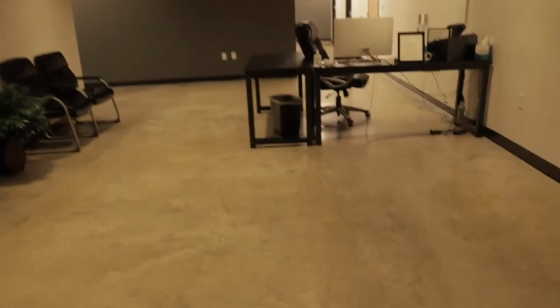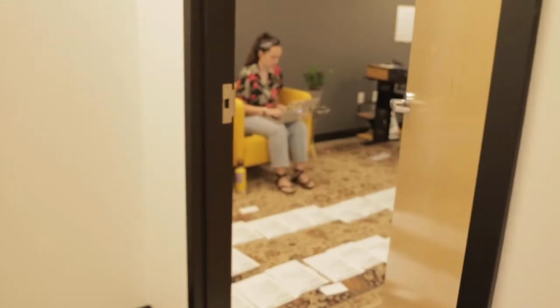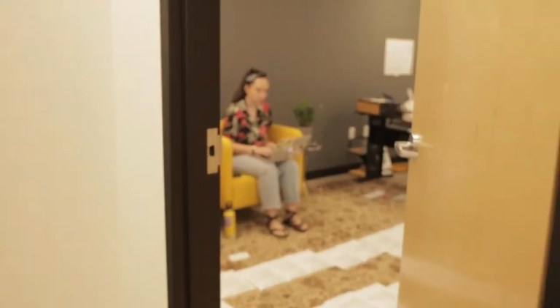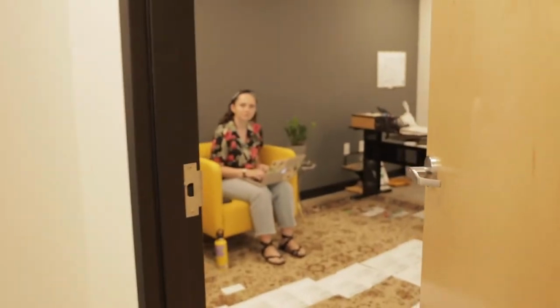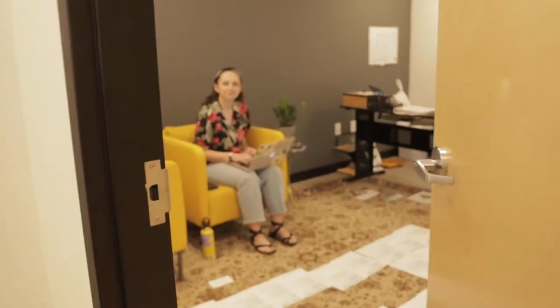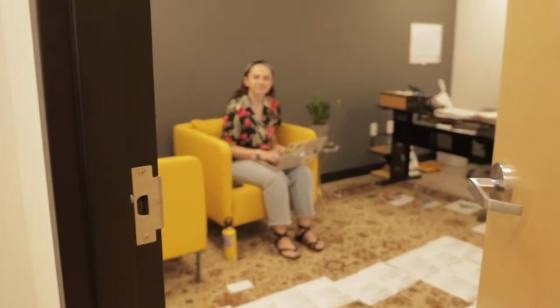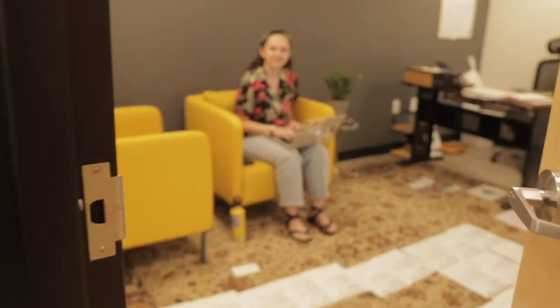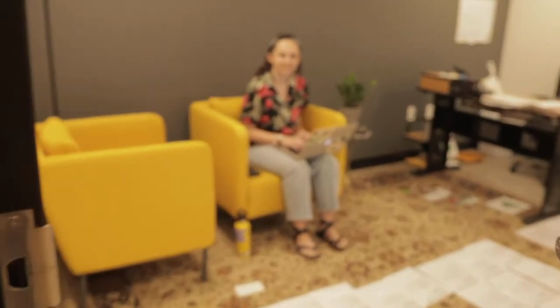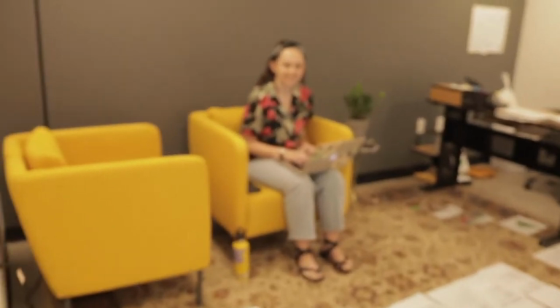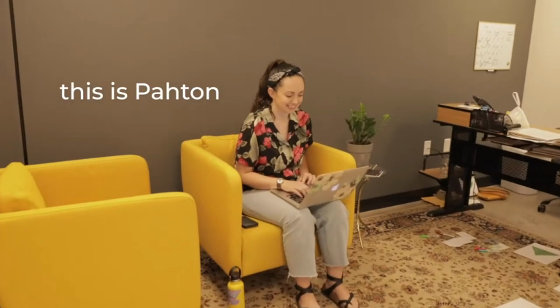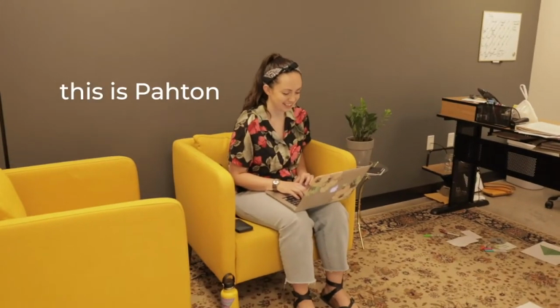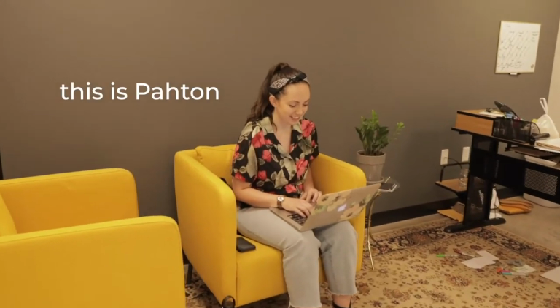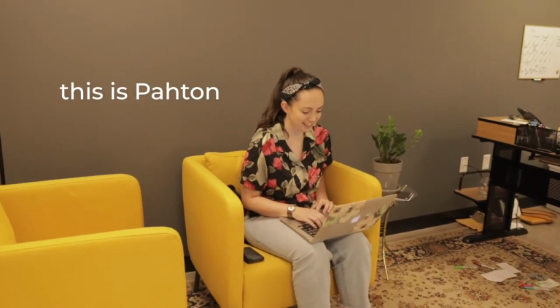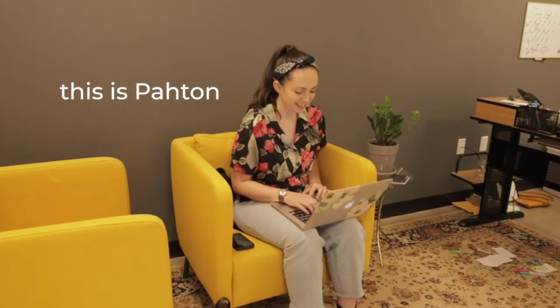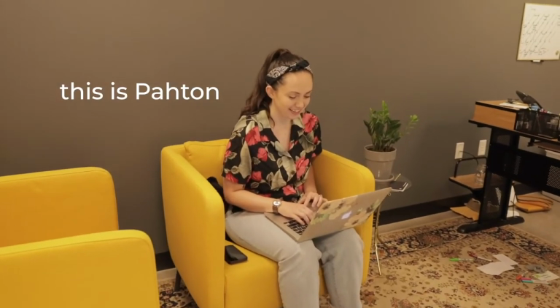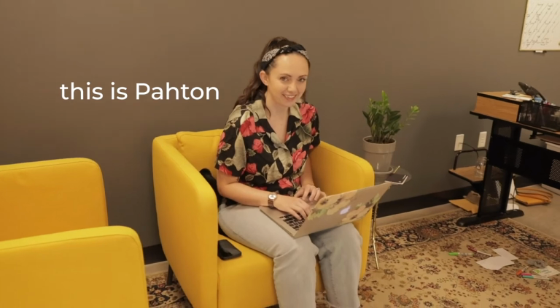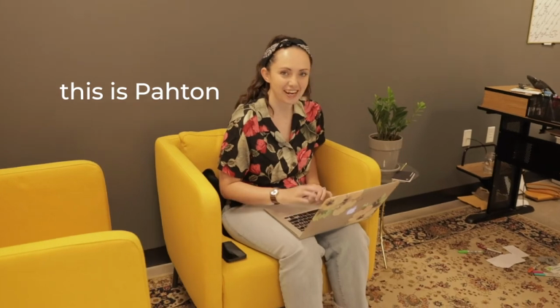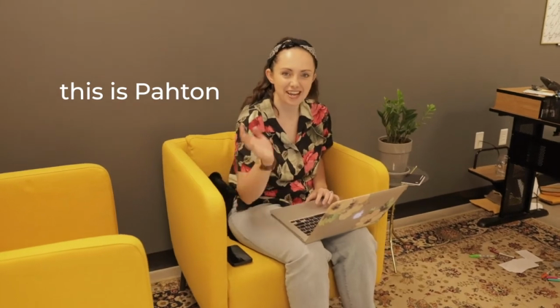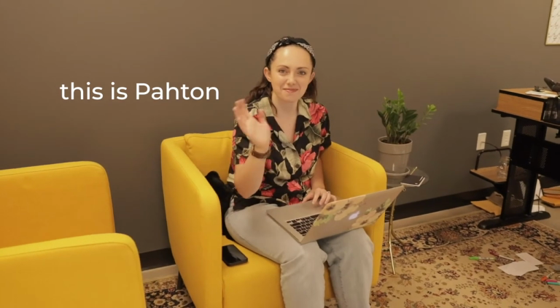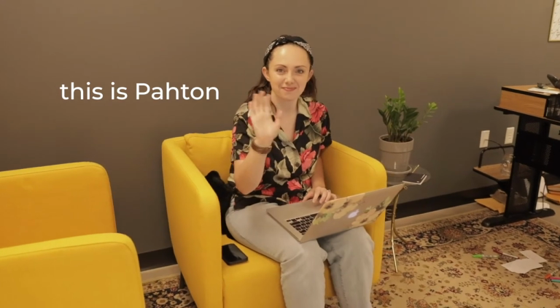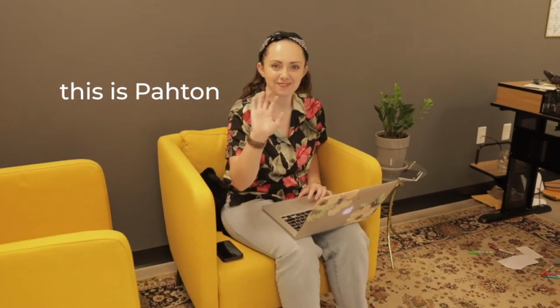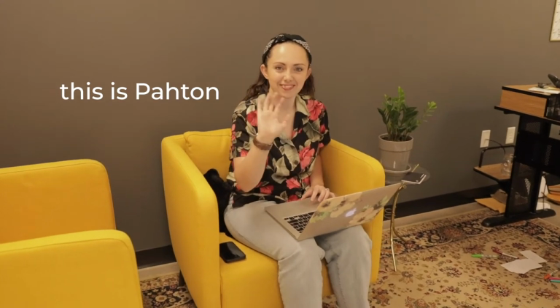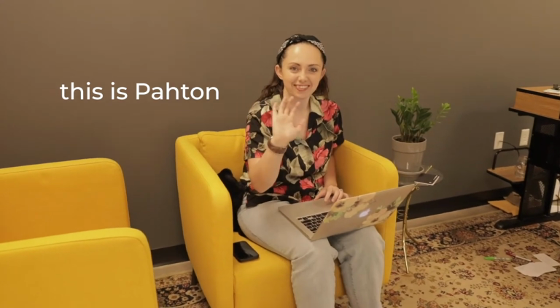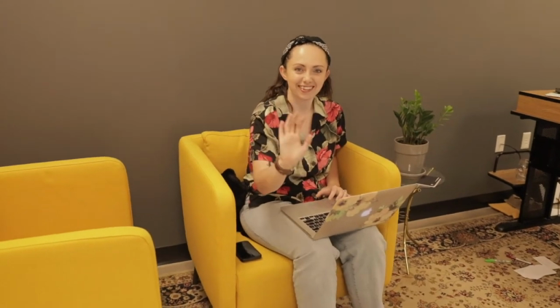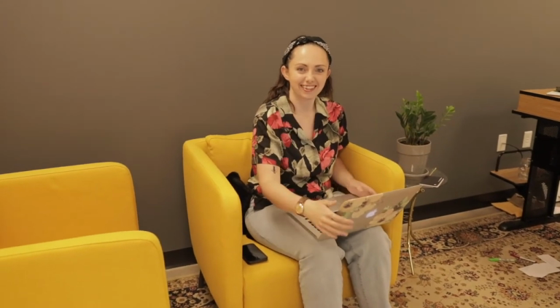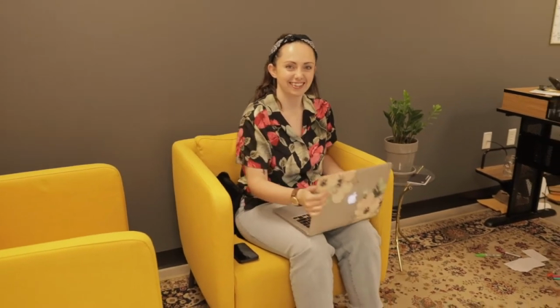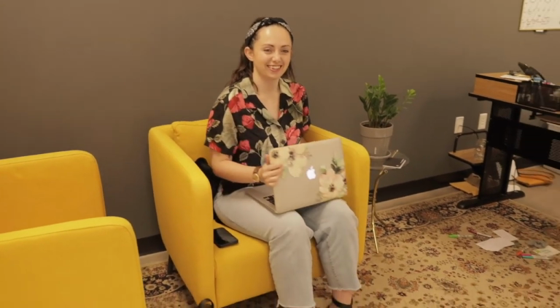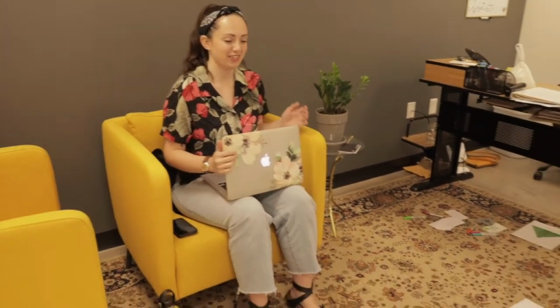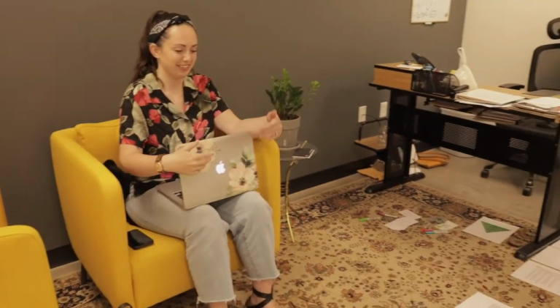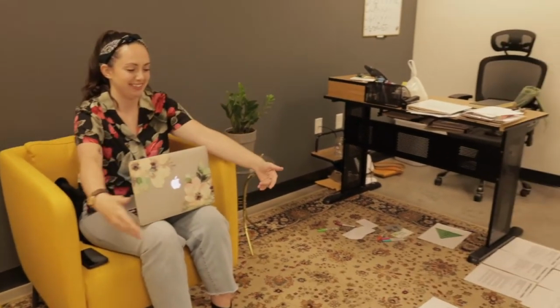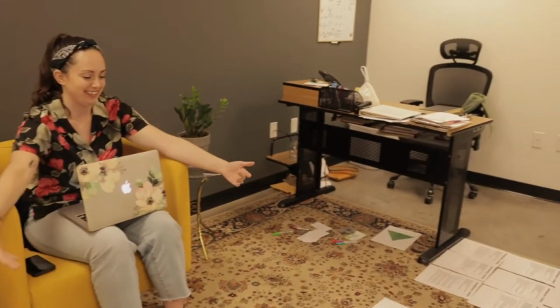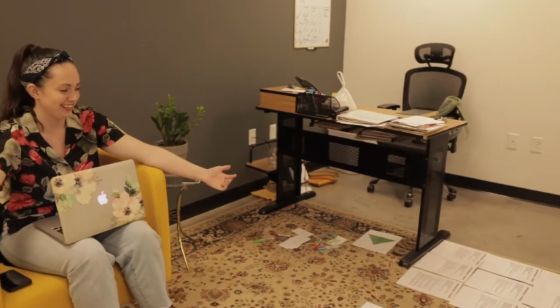There she be — wave to the camera! Yay! This is her office, guys.